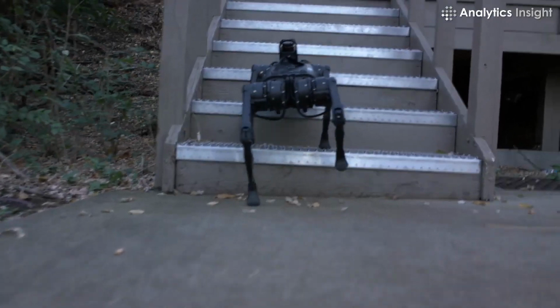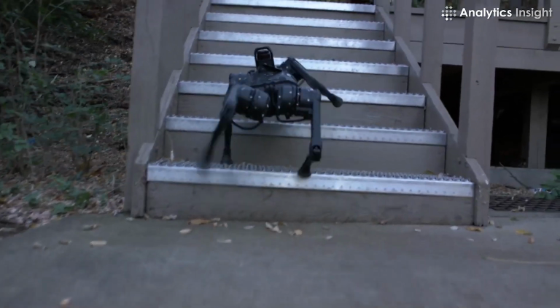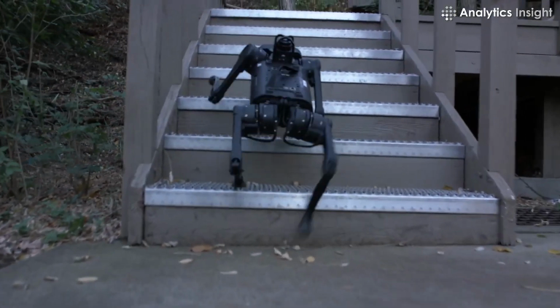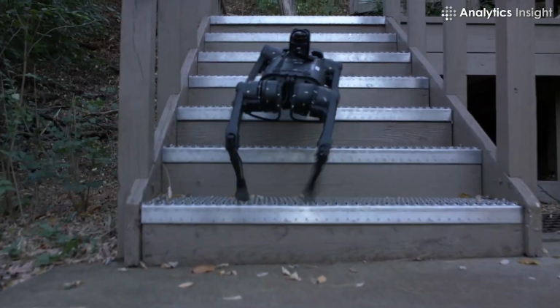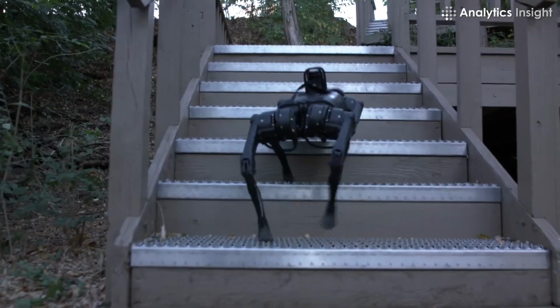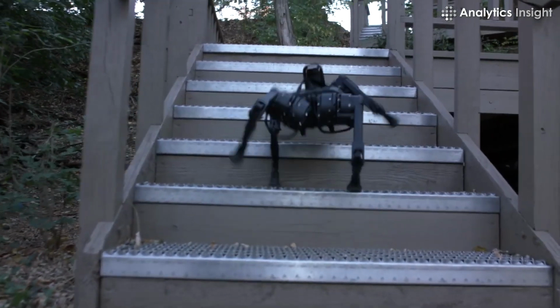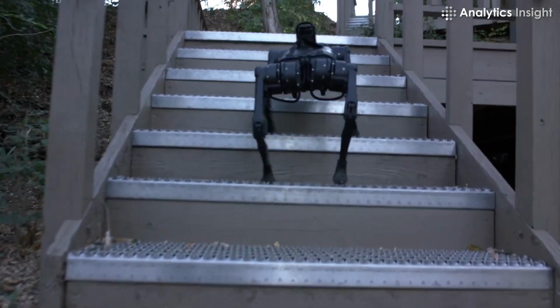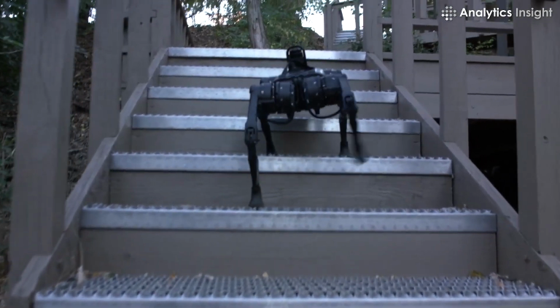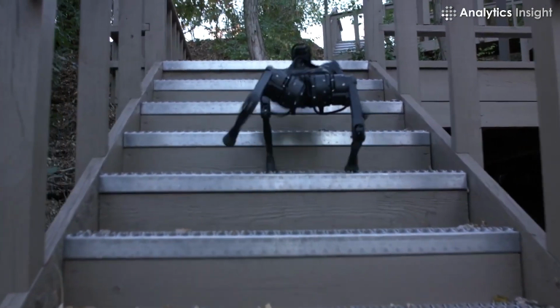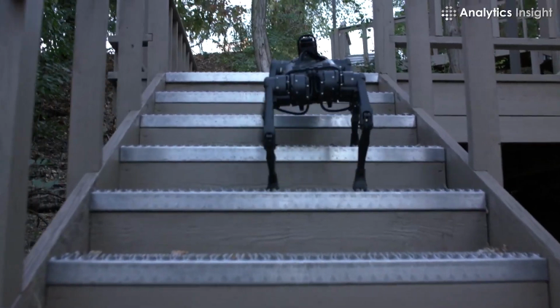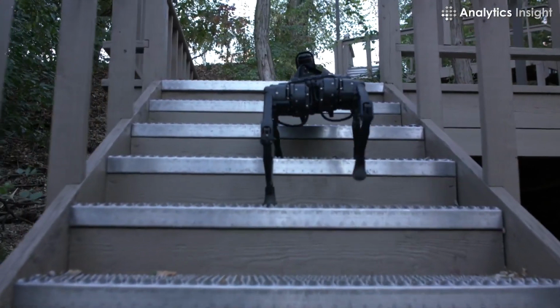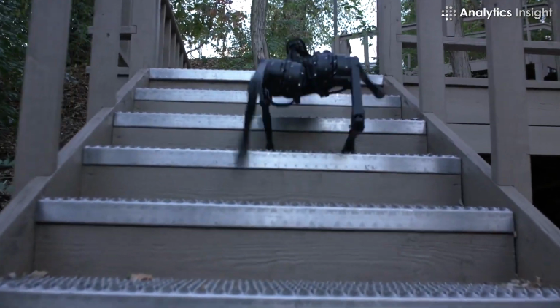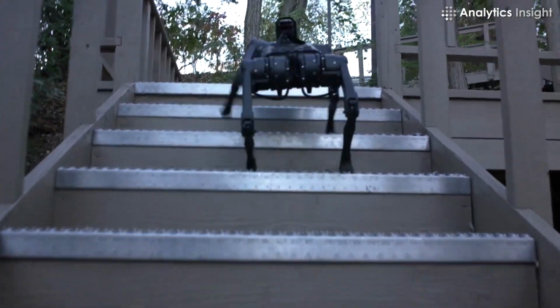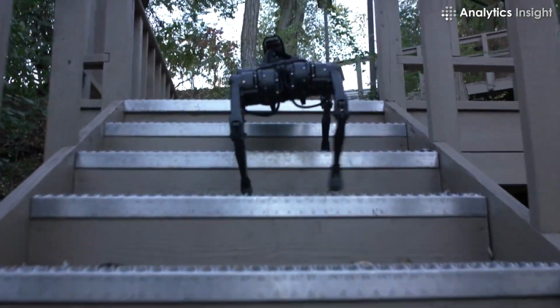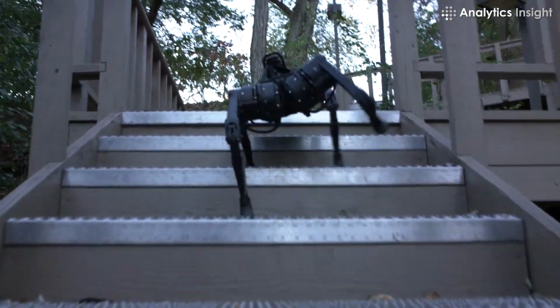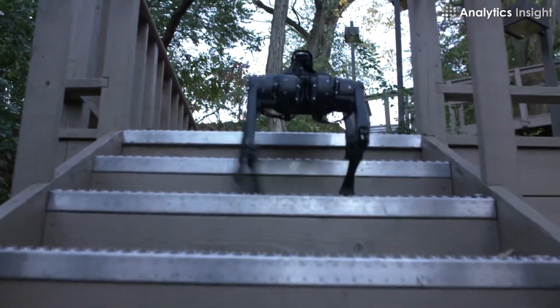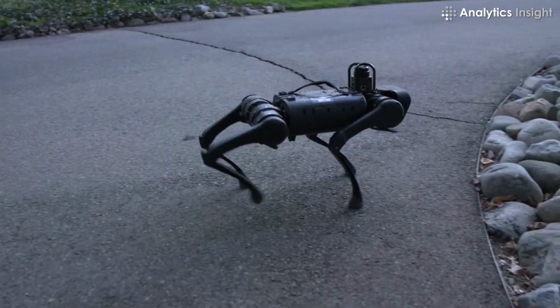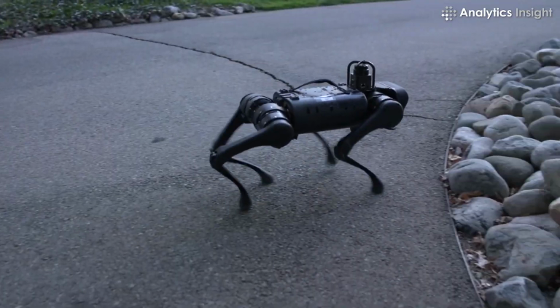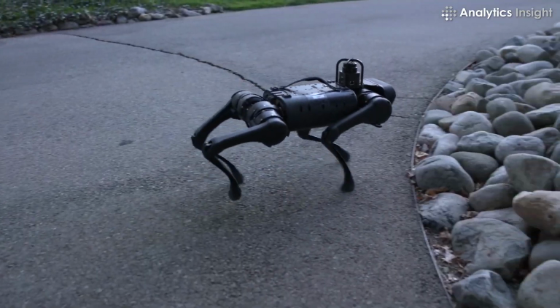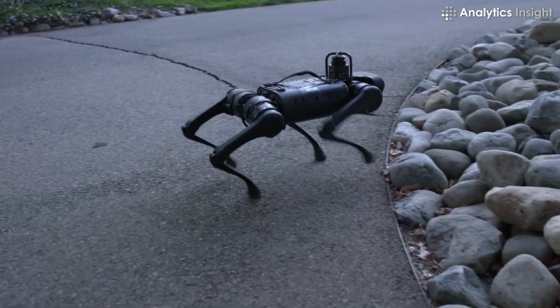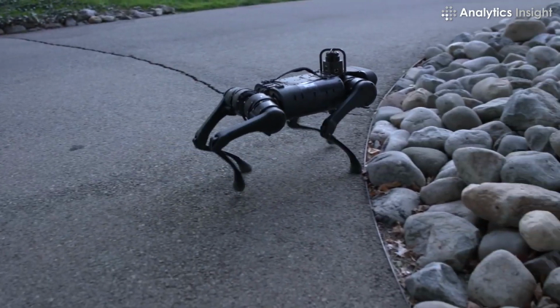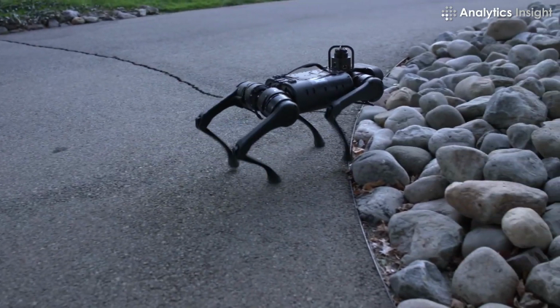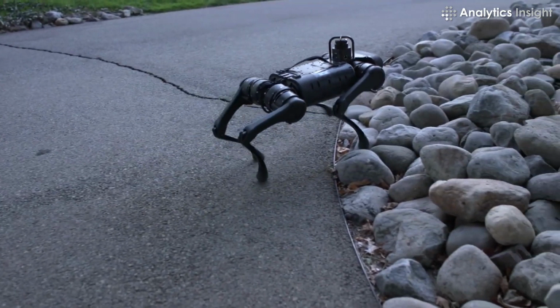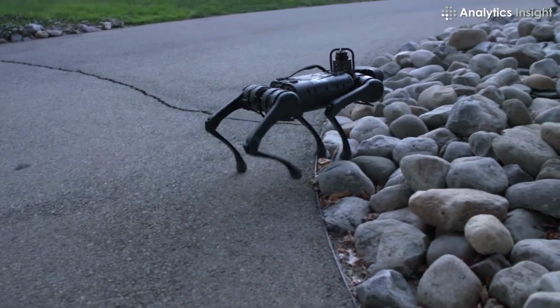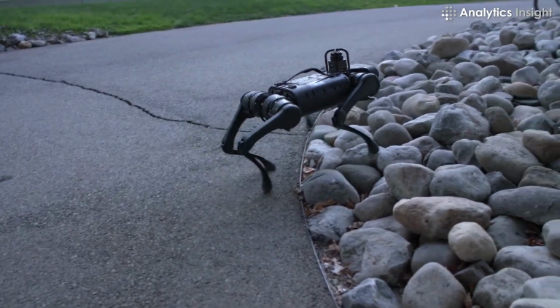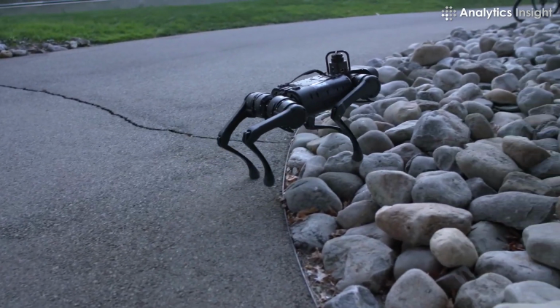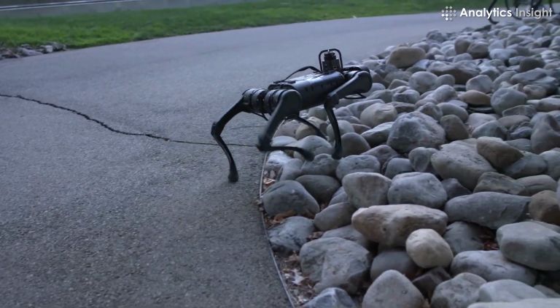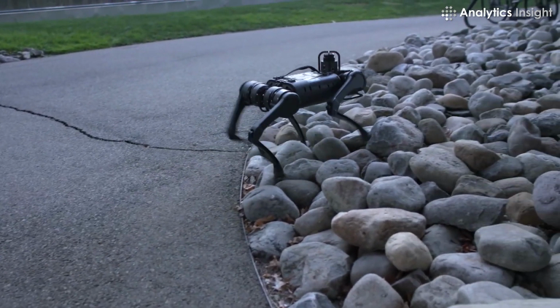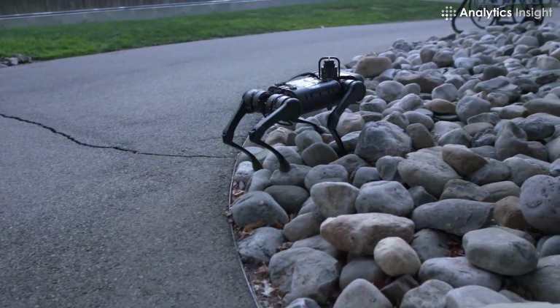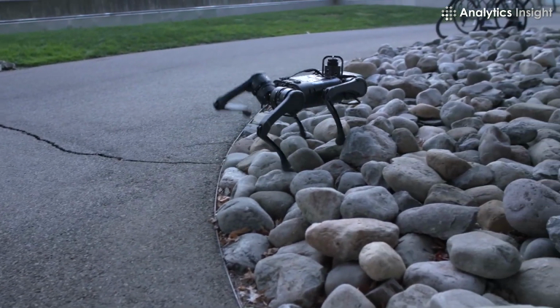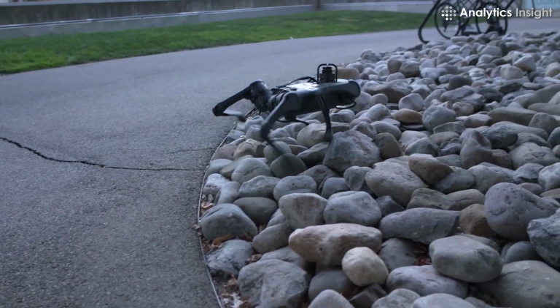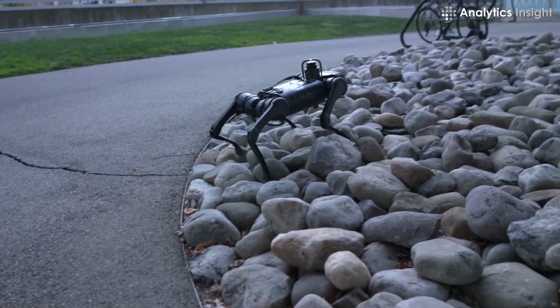In a nutshell, this robot might look intensely creepy but showcases intense developments in the robotics industry.